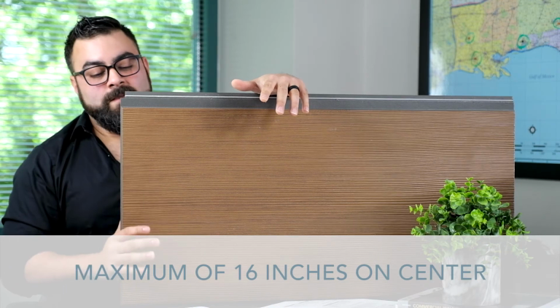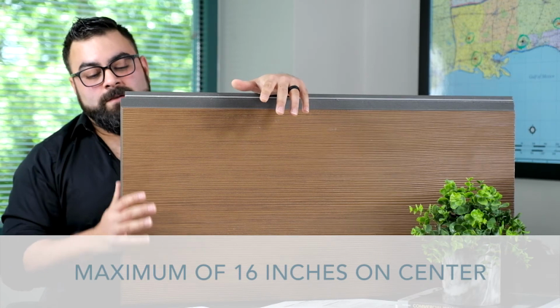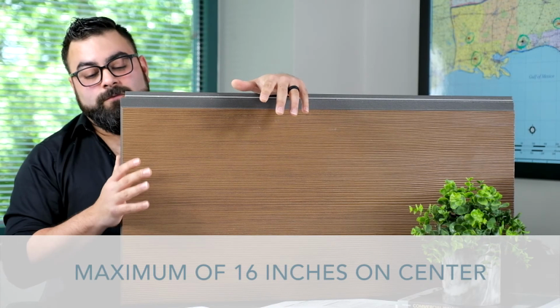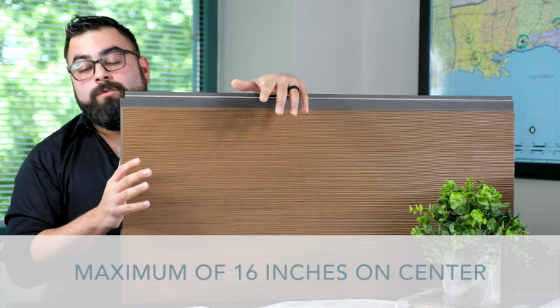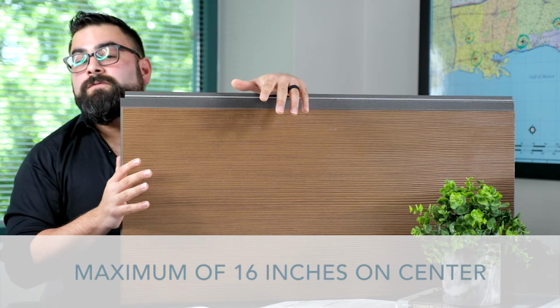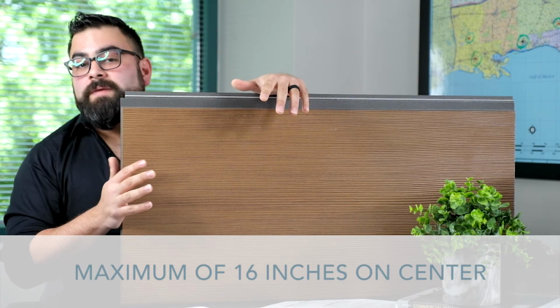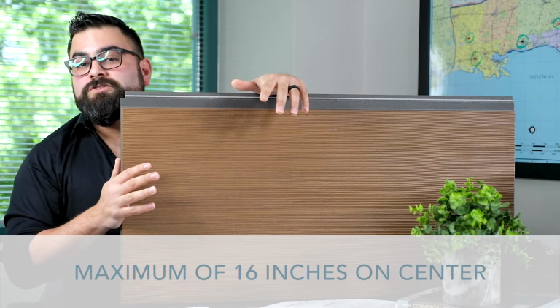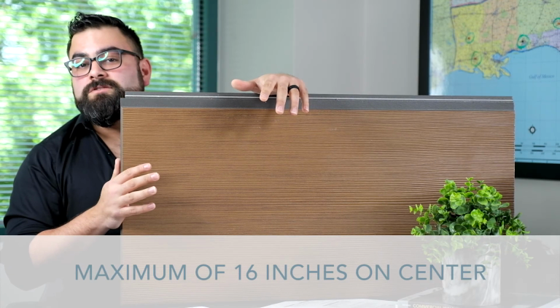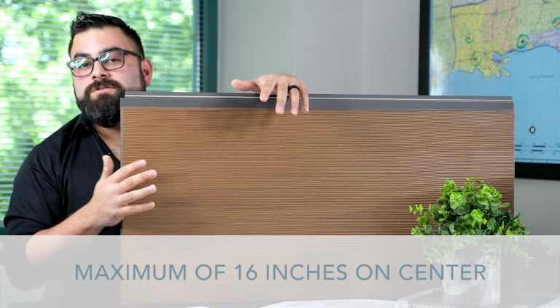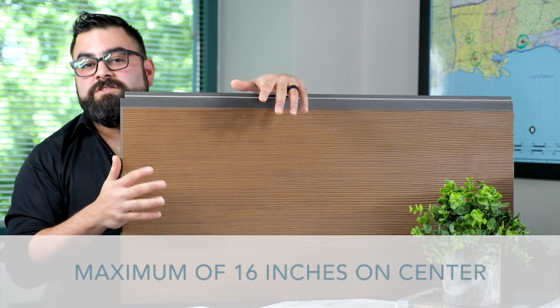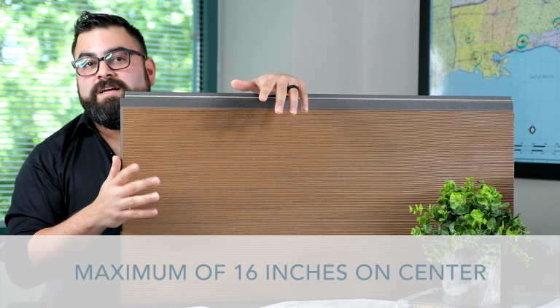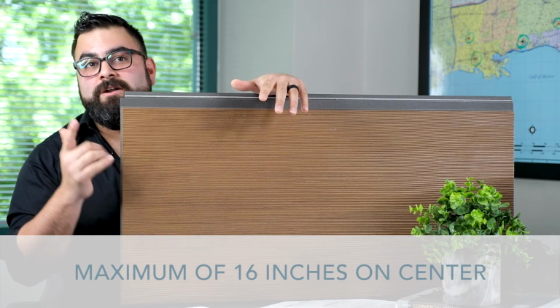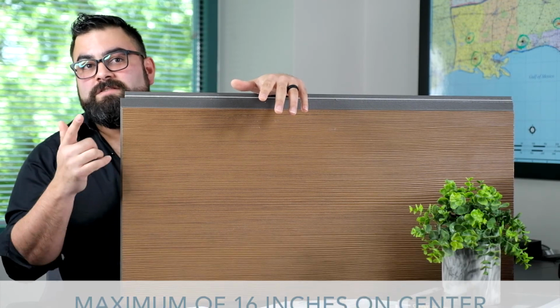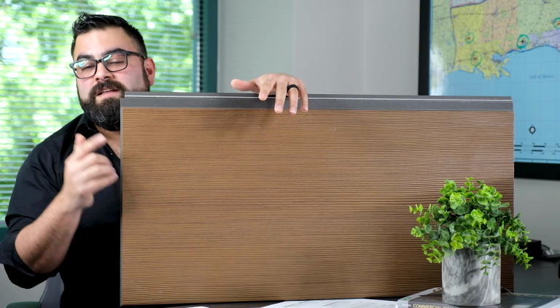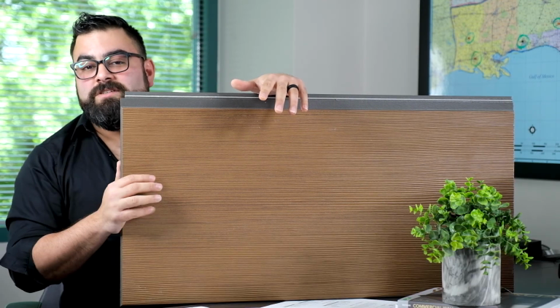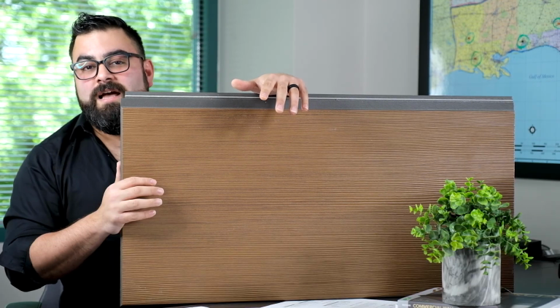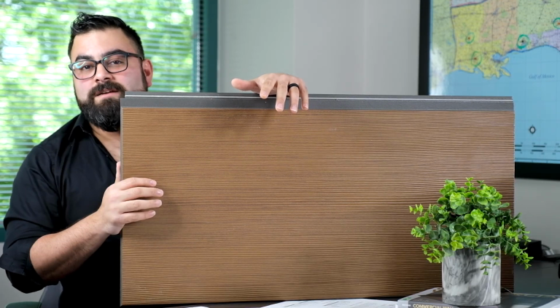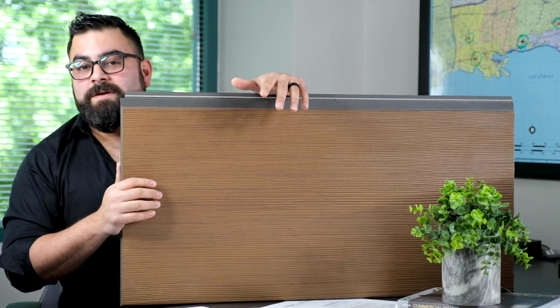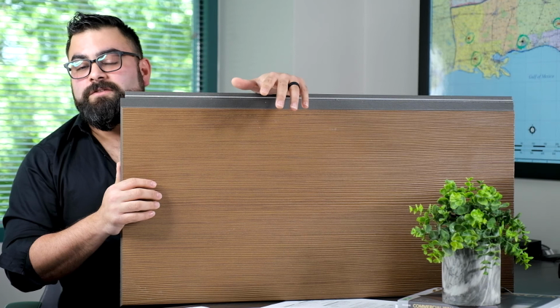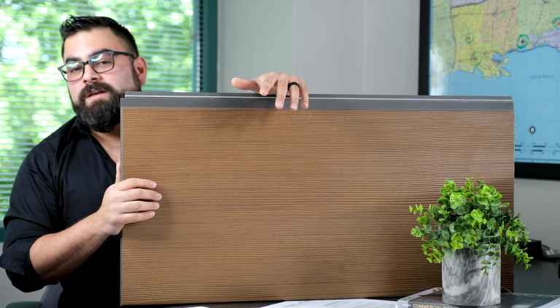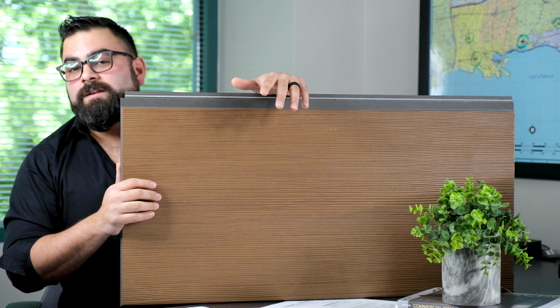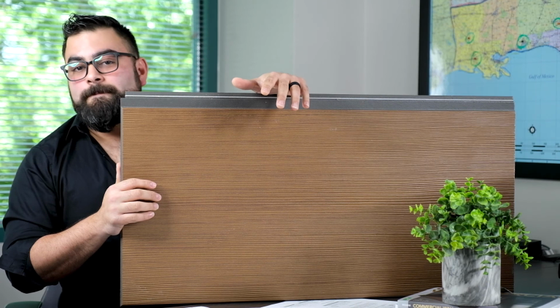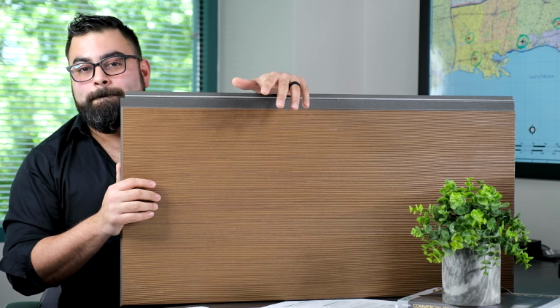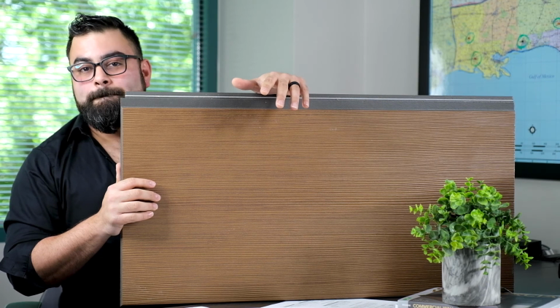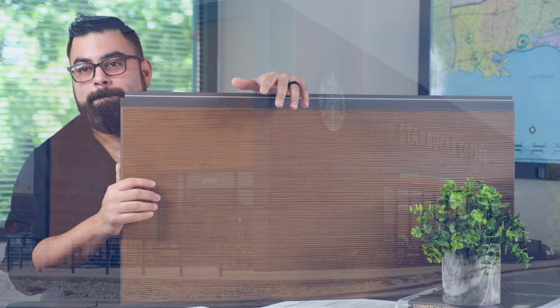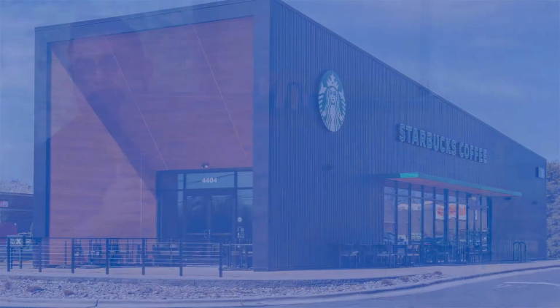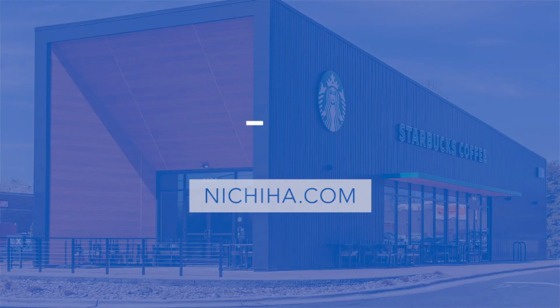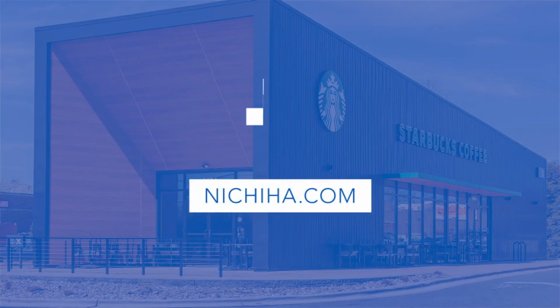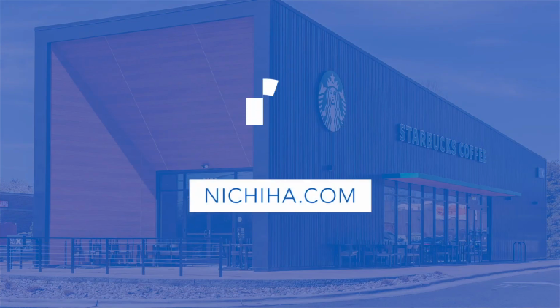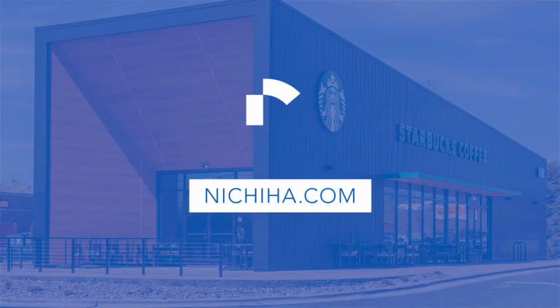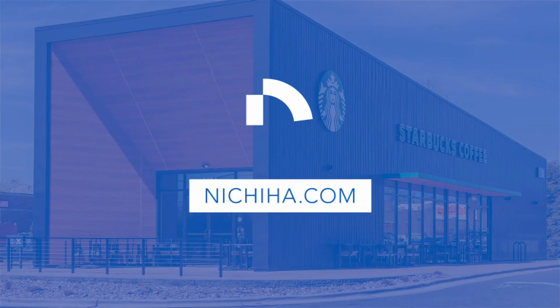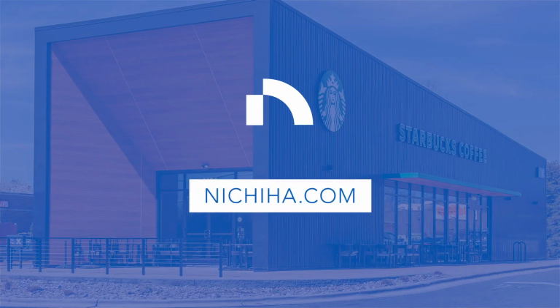For more information, you can check out our installation guide on page 38. Thanks for watching.